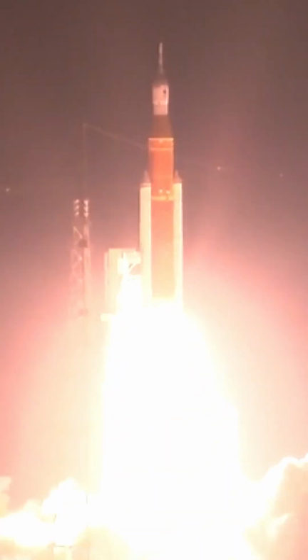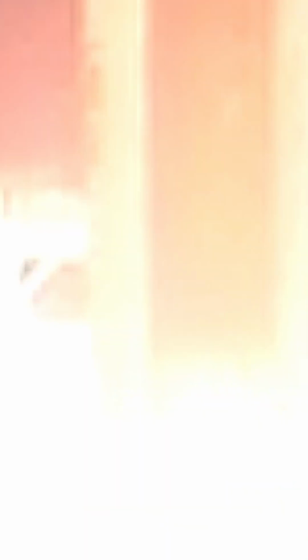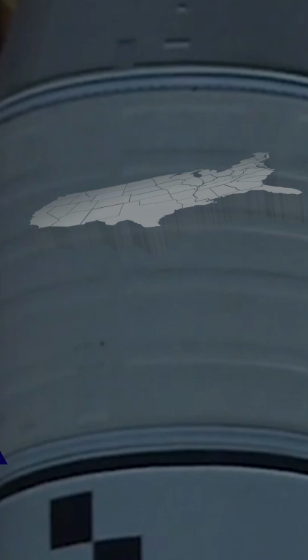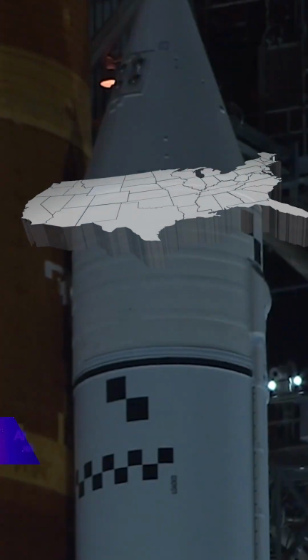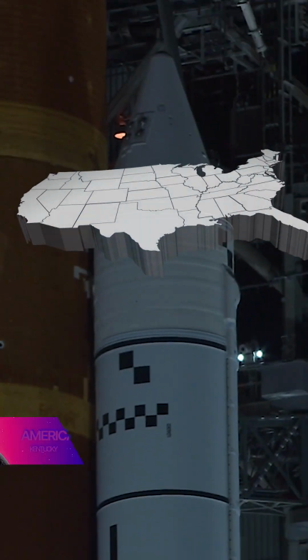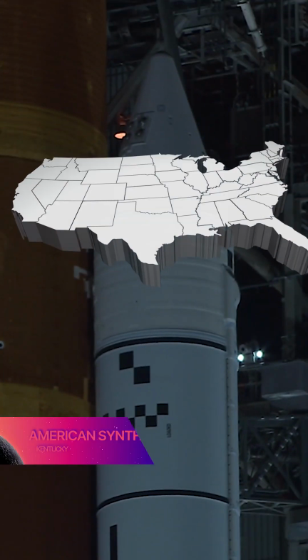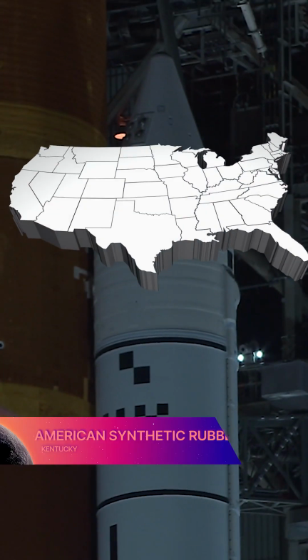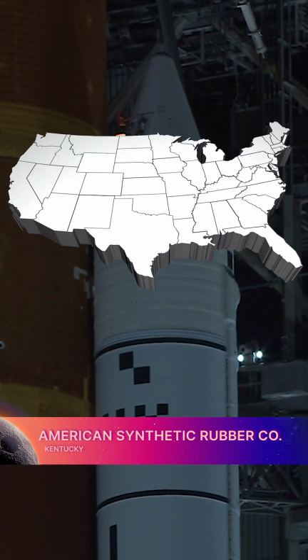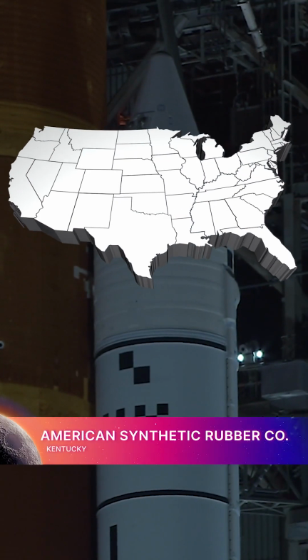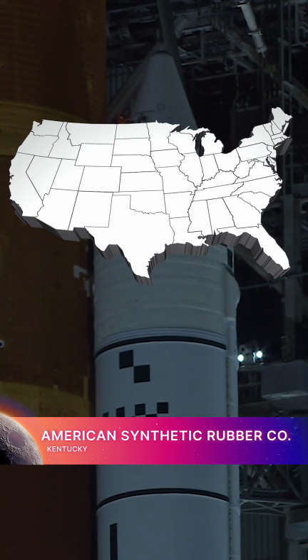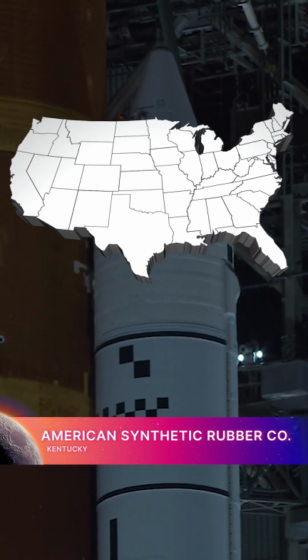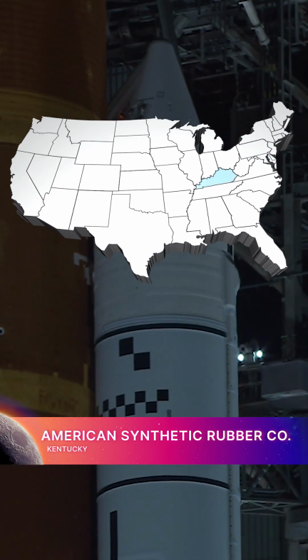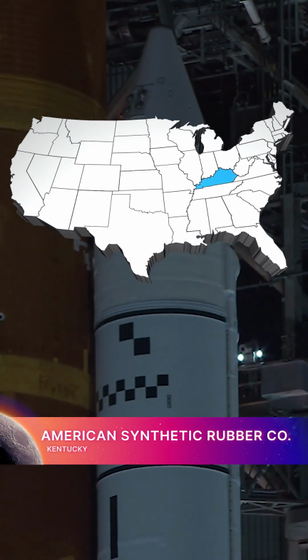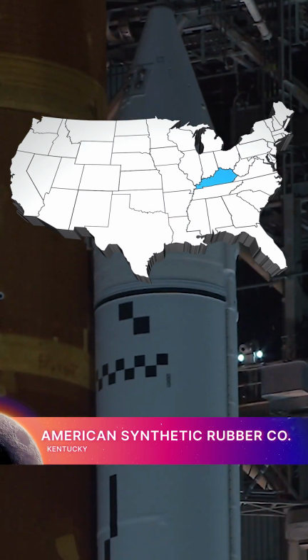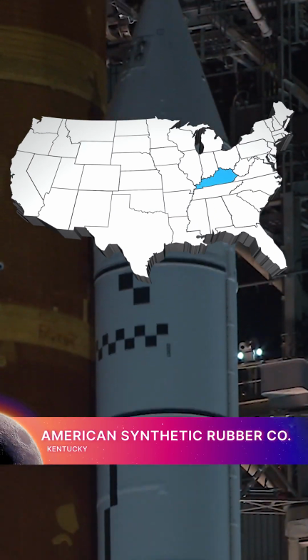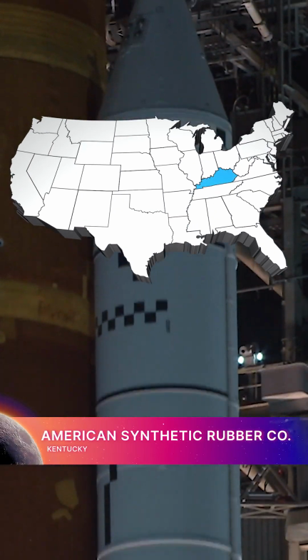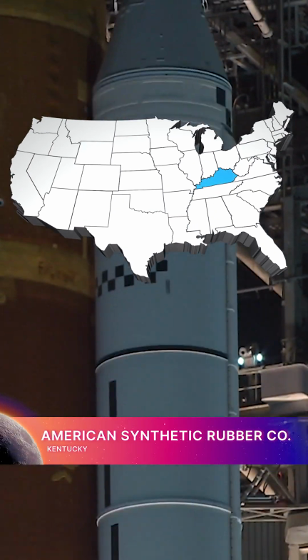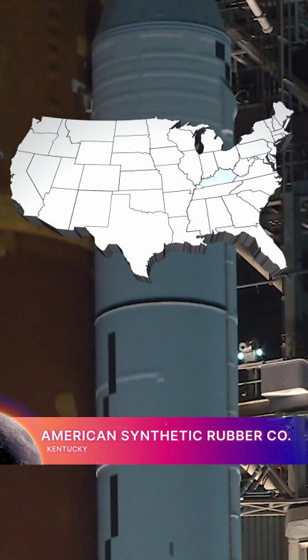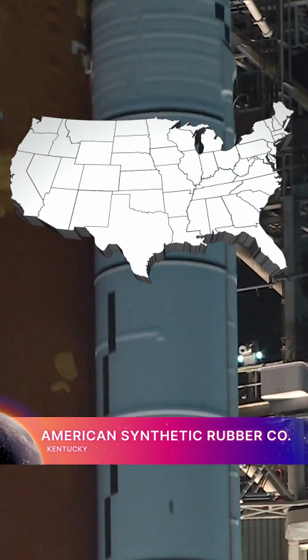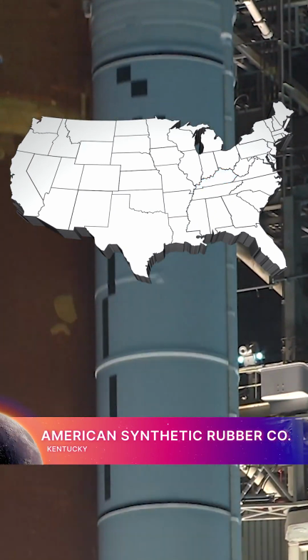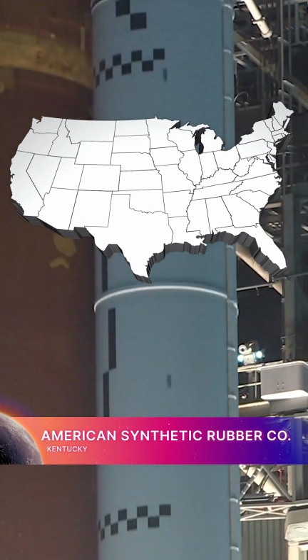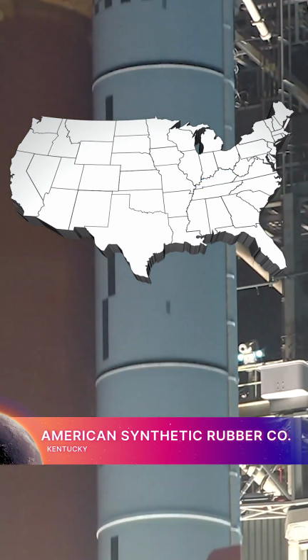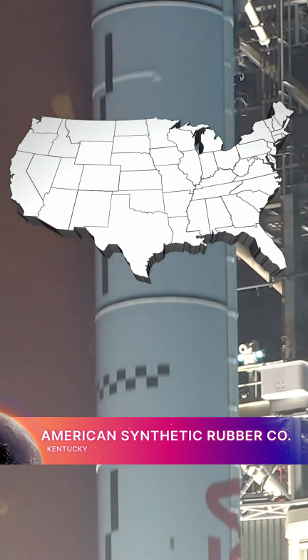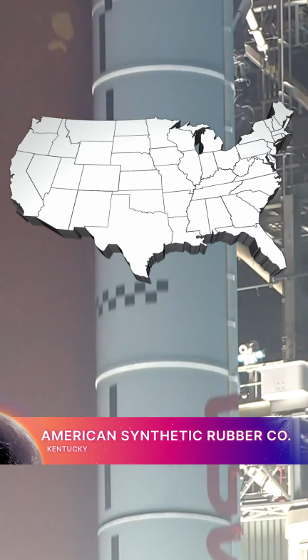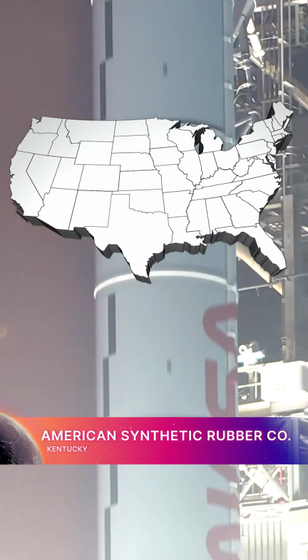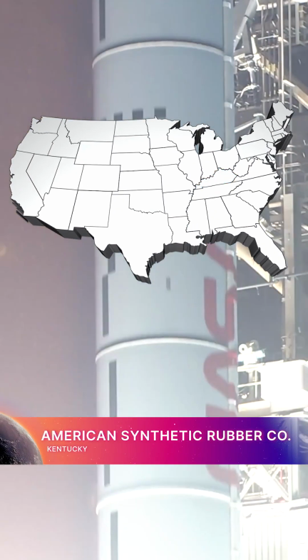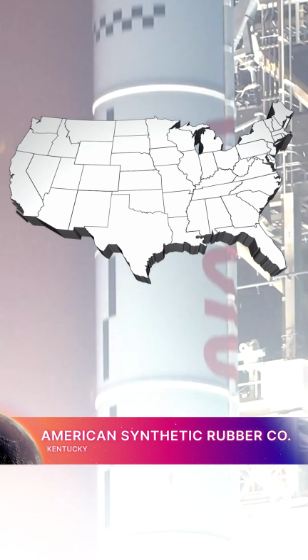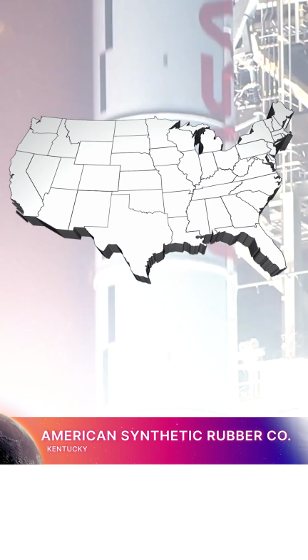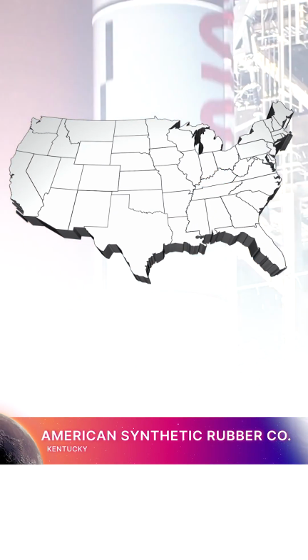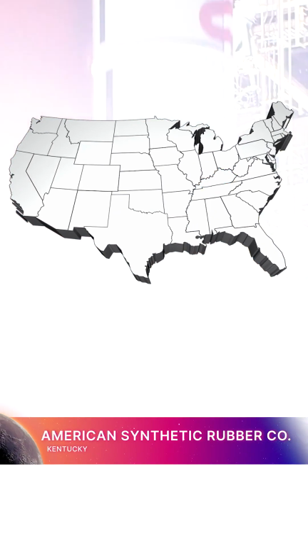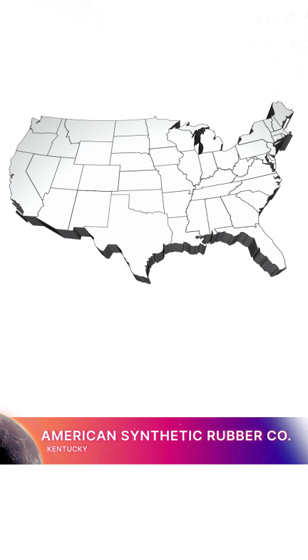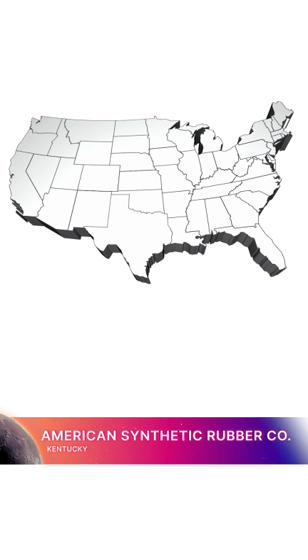In Kentucky, ASRC supplies a polymer binder, the glue that holds the SLS booster propellant together.